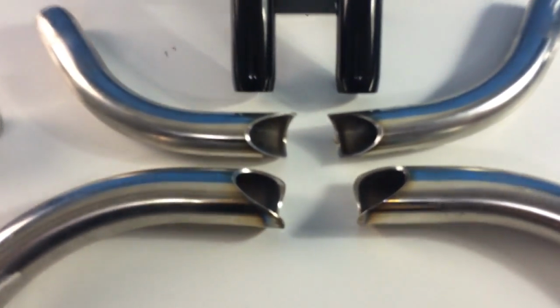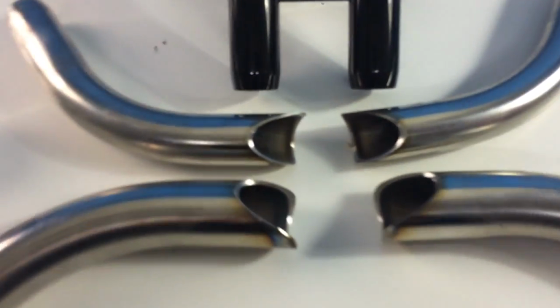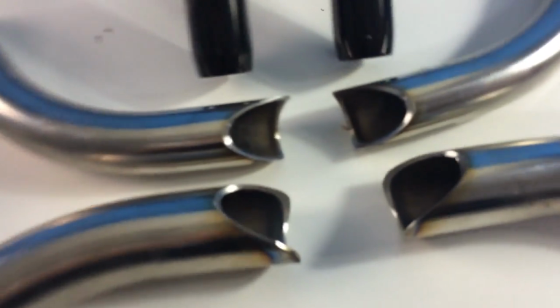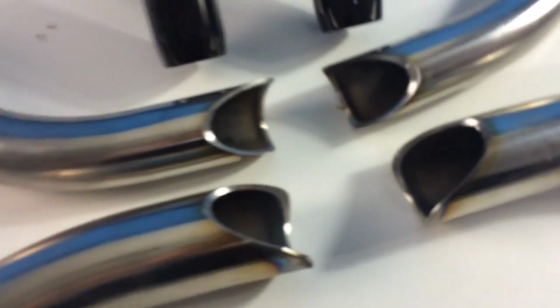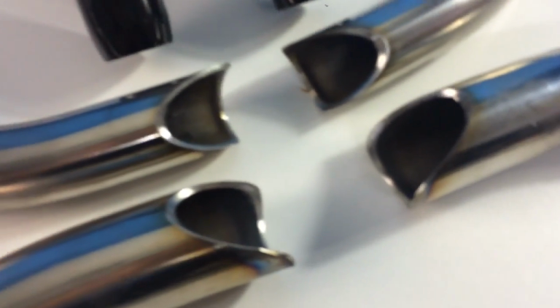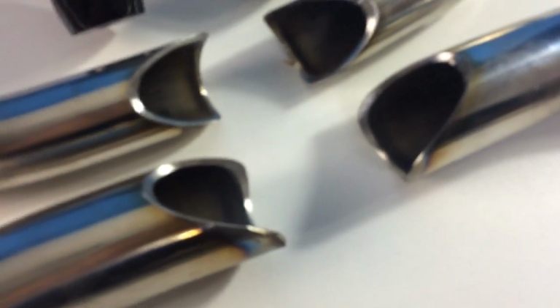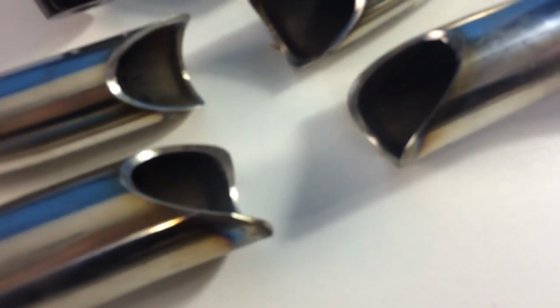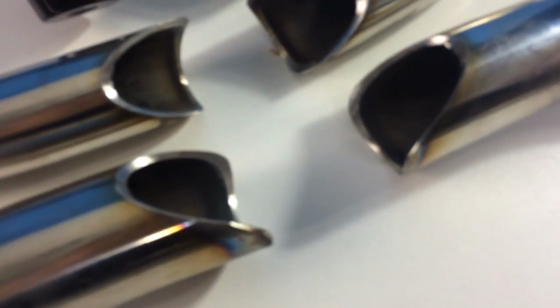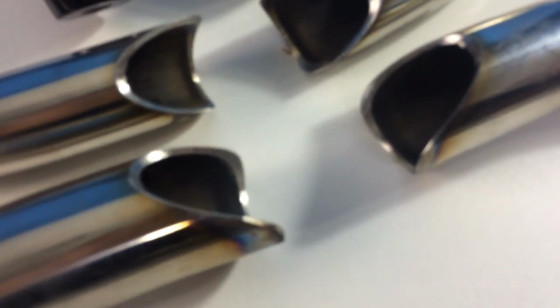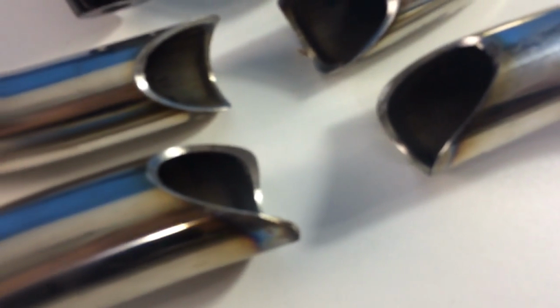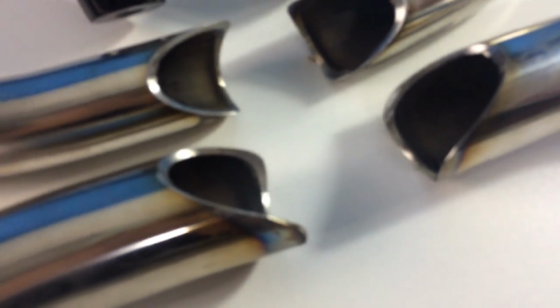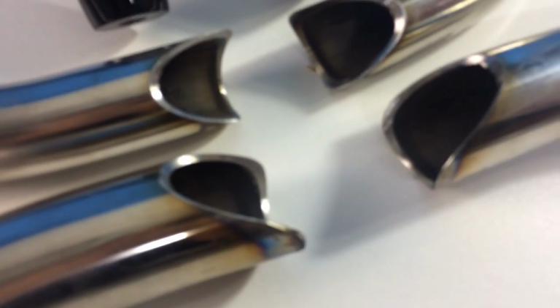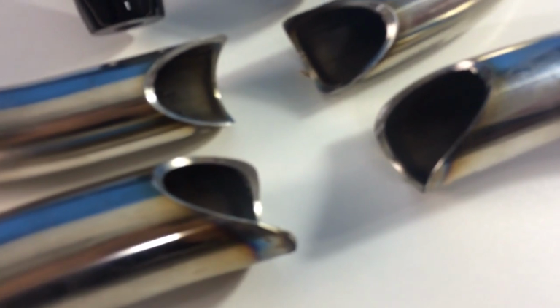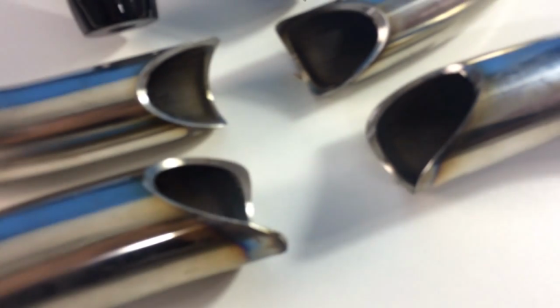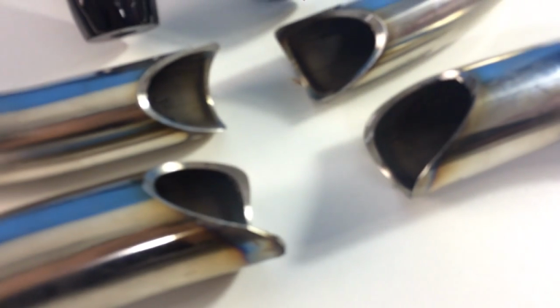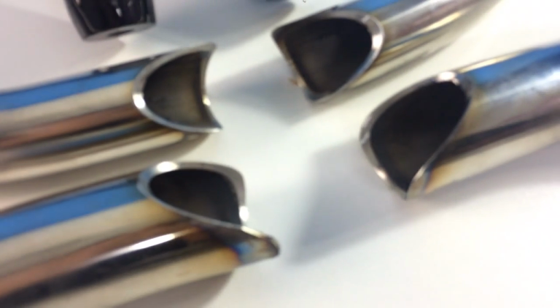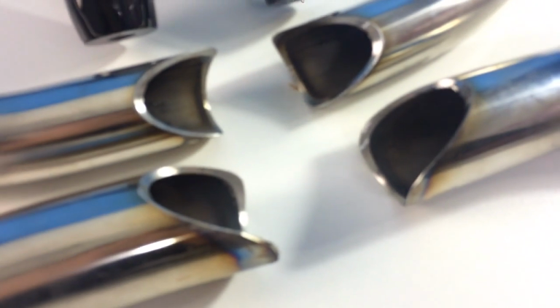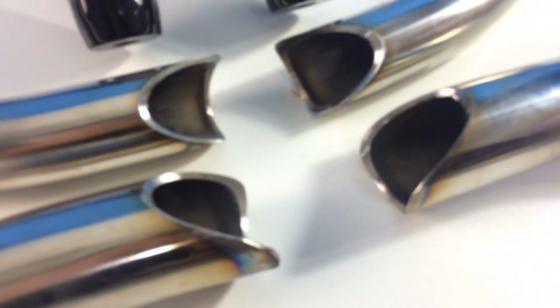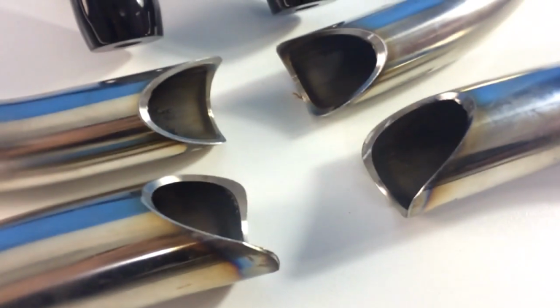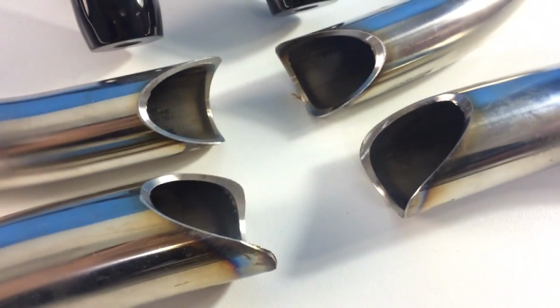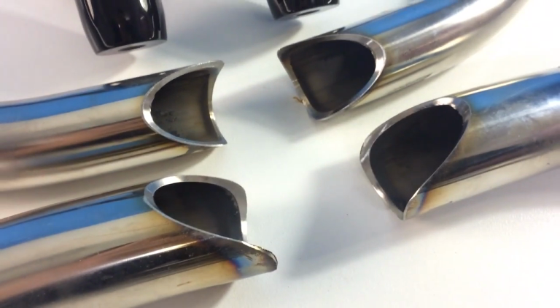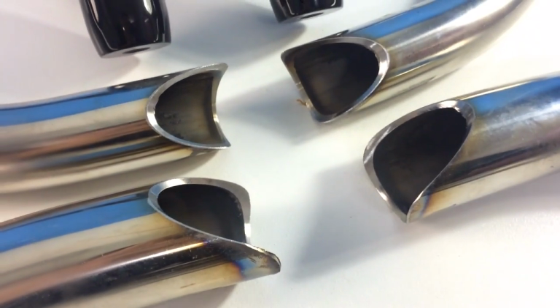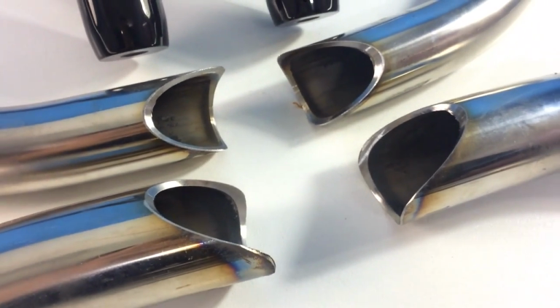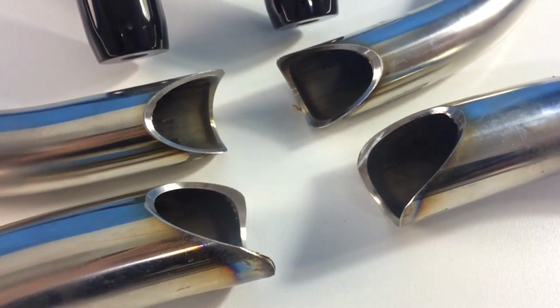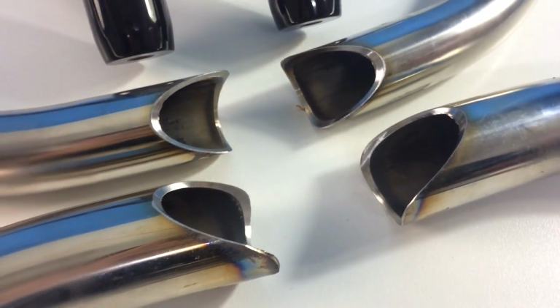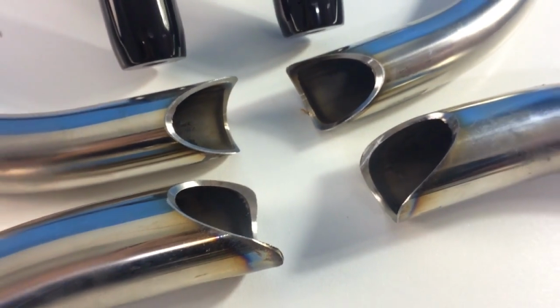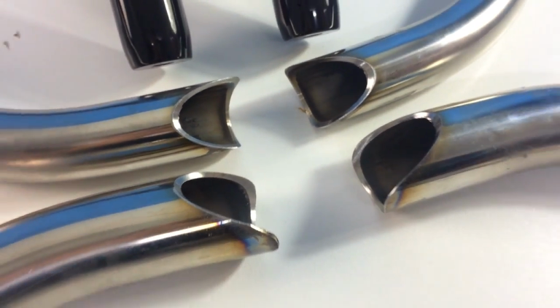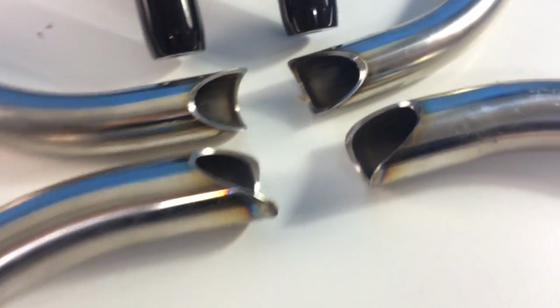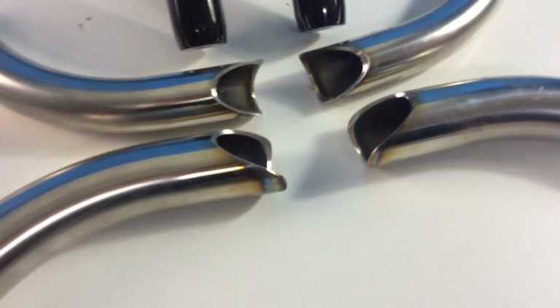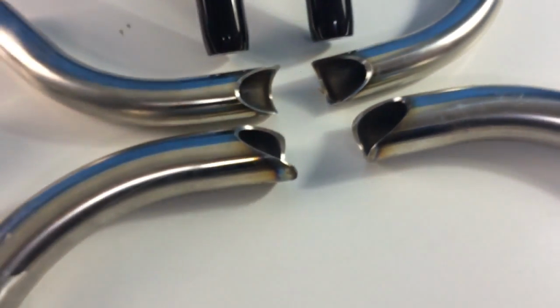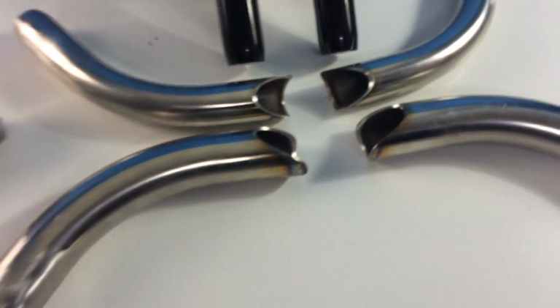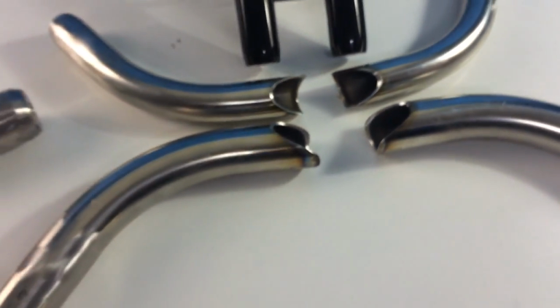But we think a laser cut would be so much better. That is the future, definitely.